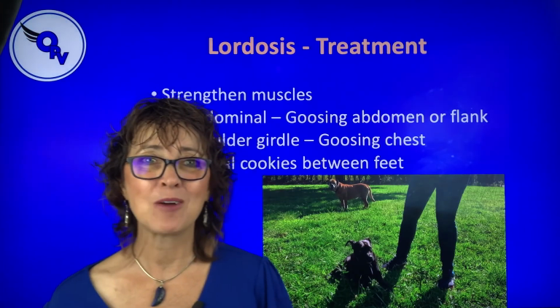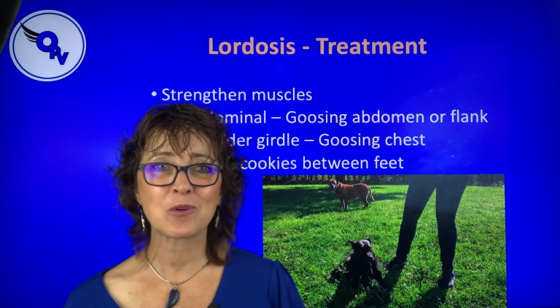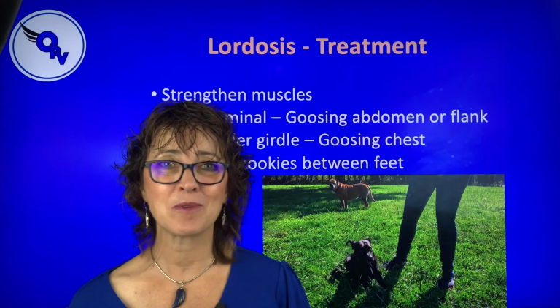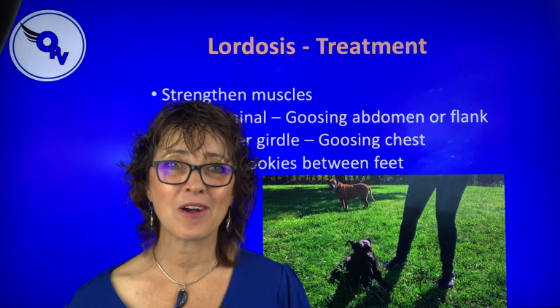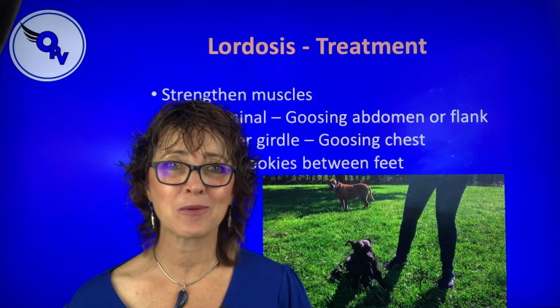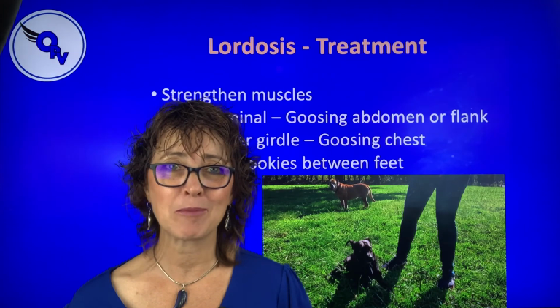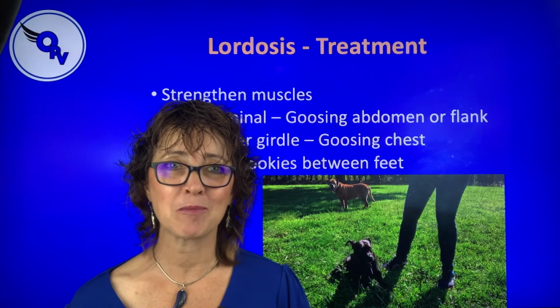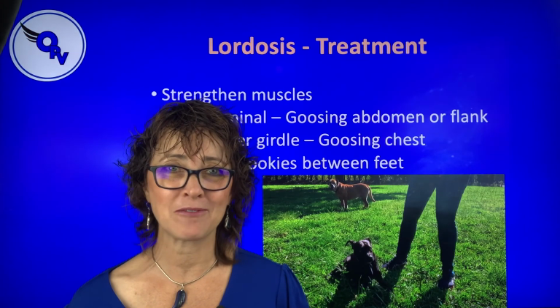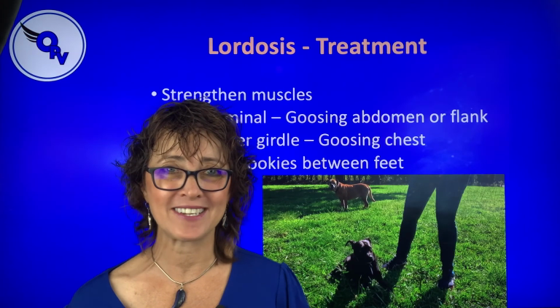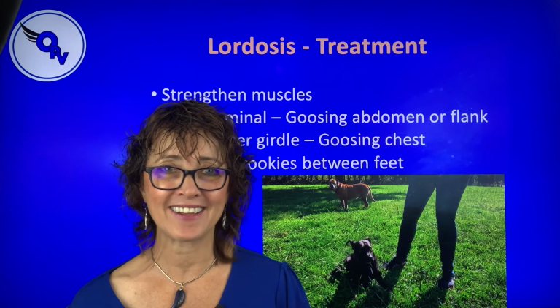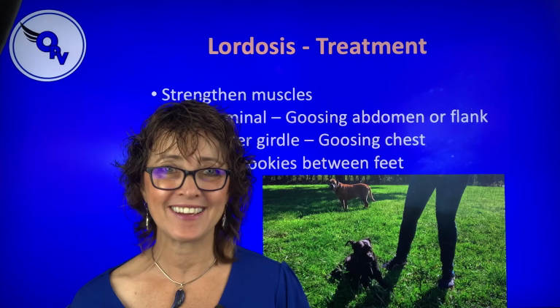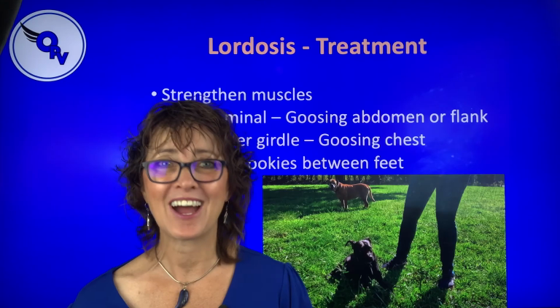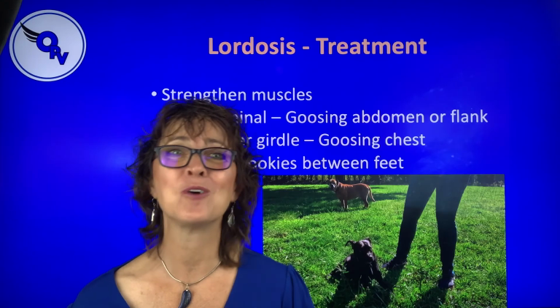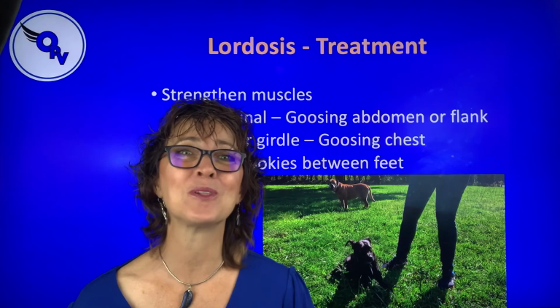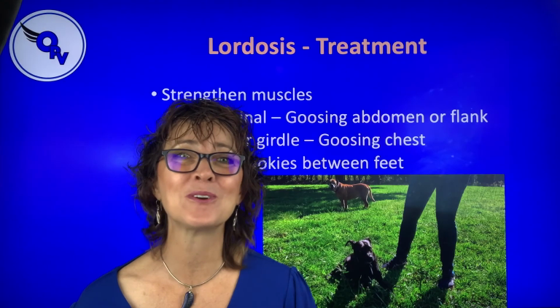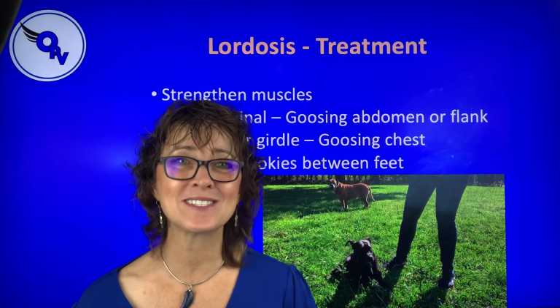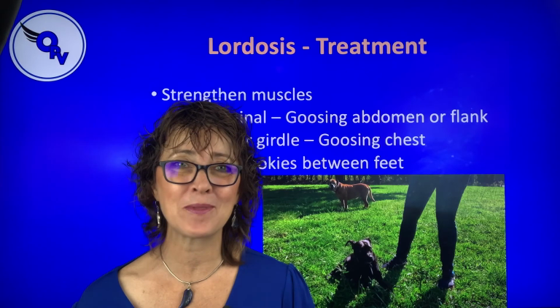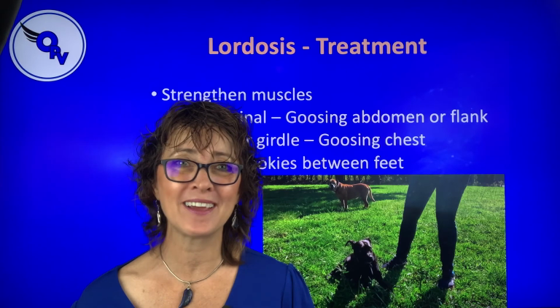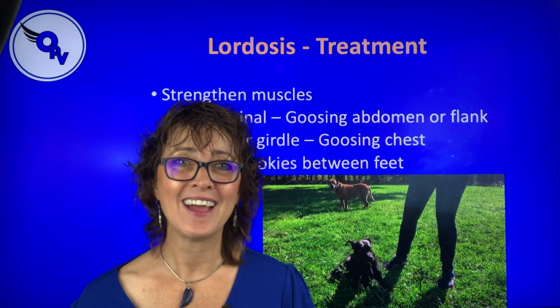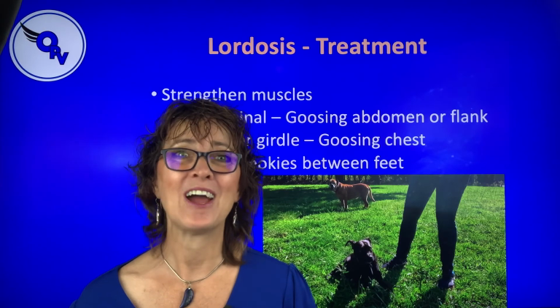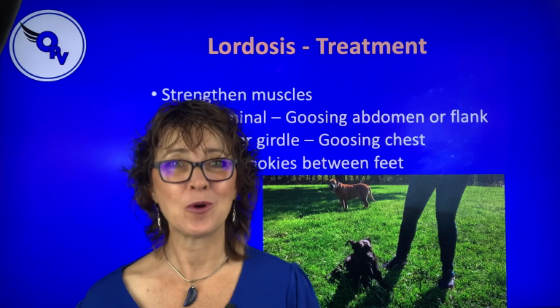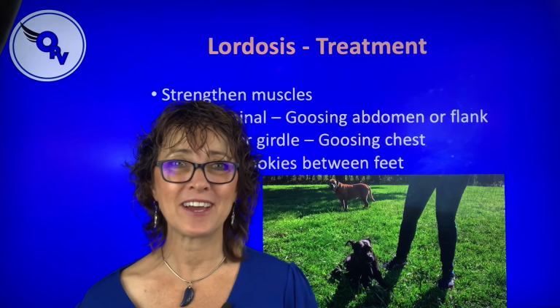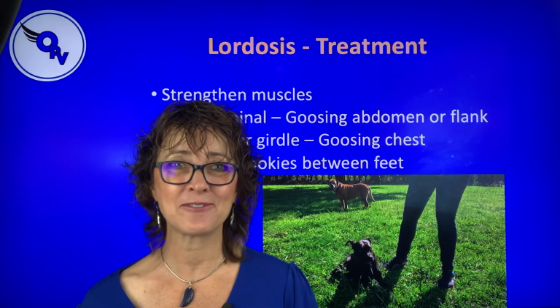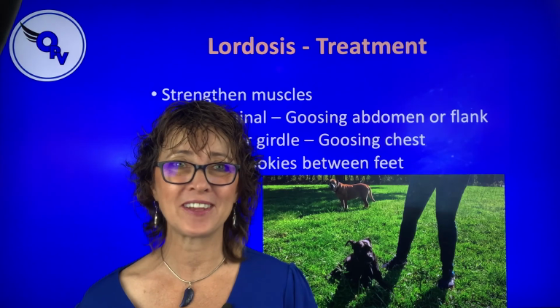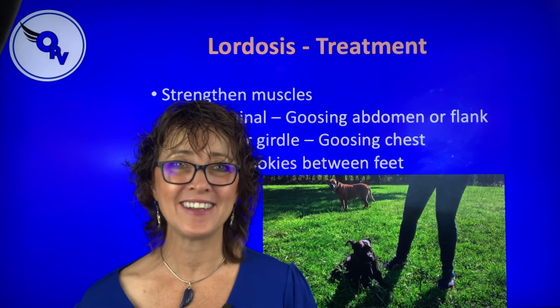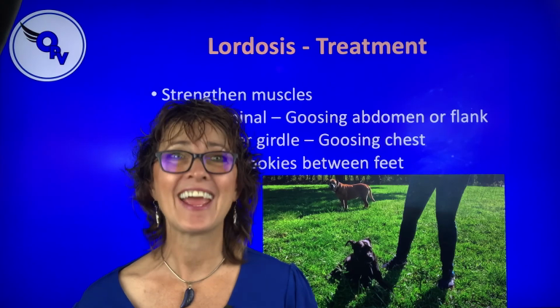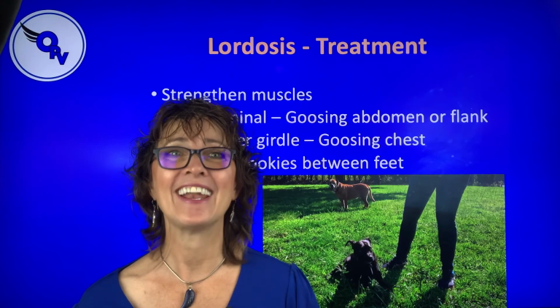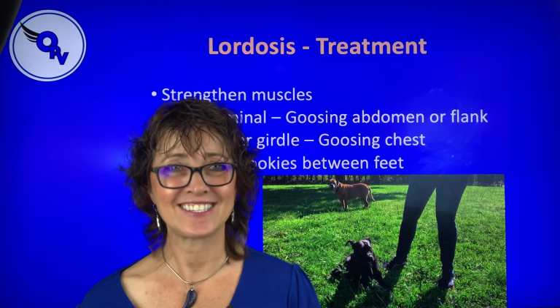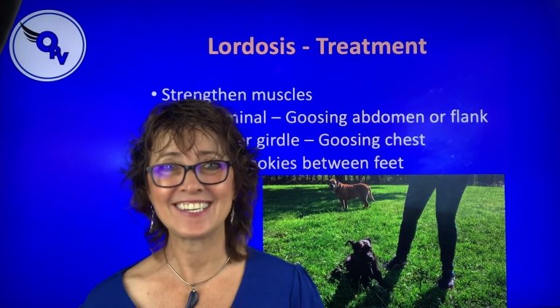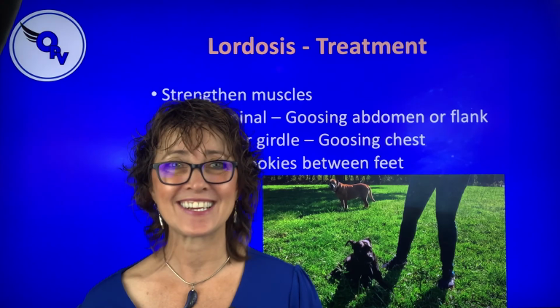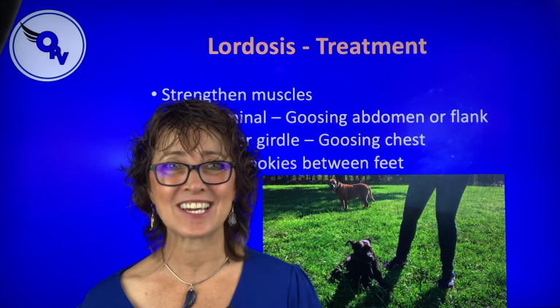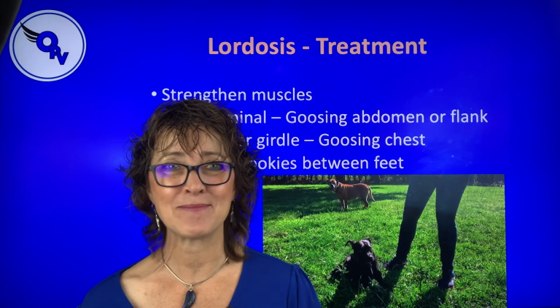I'm Dr. Lori McCauley with Optimum Pet Vitality. I hope you learned something, I hope you had fun, and I'll see you next time.